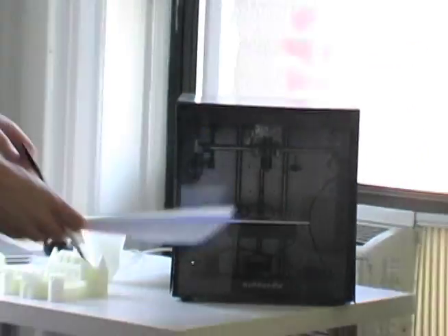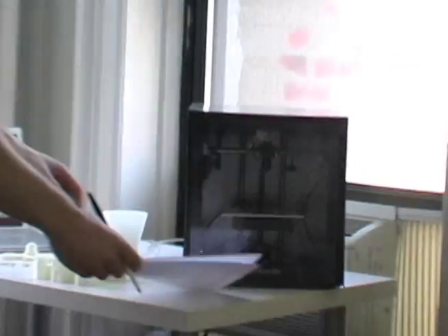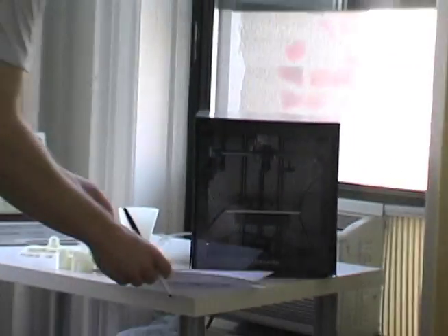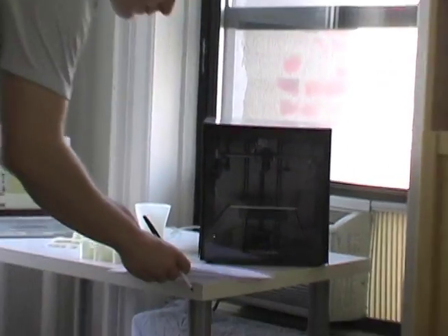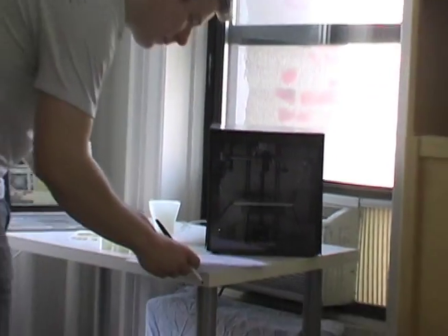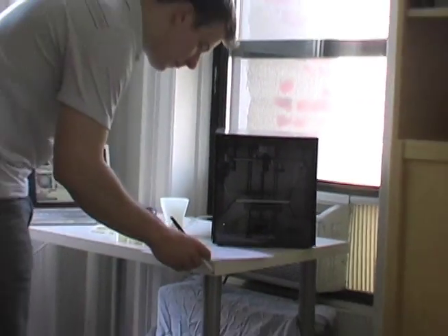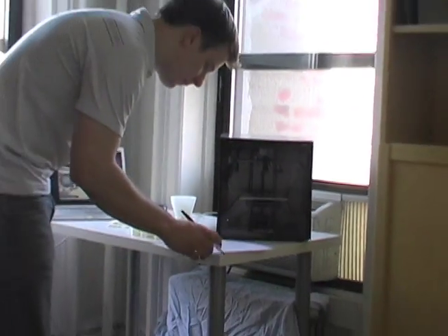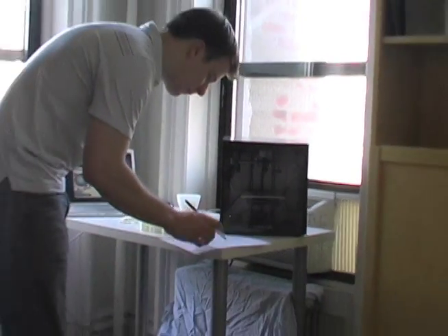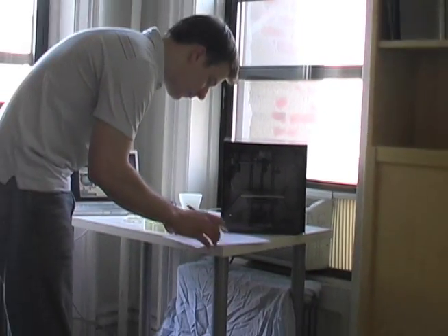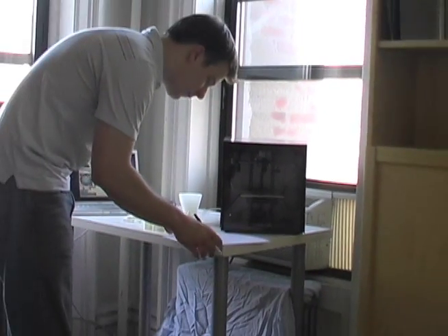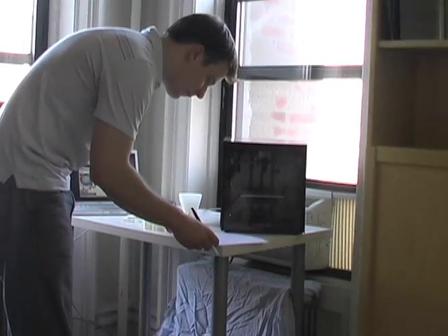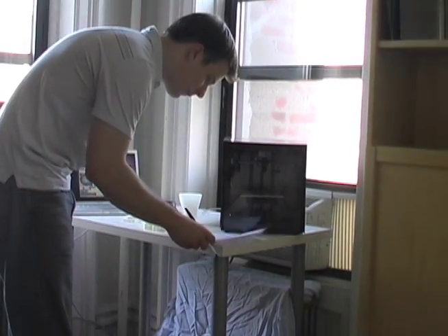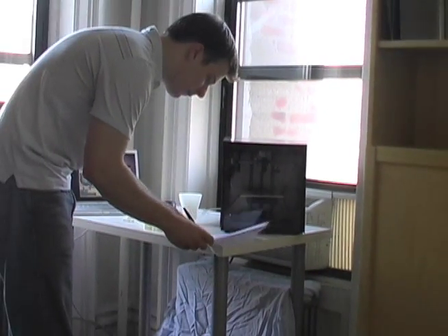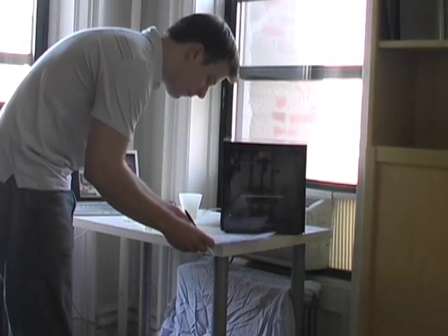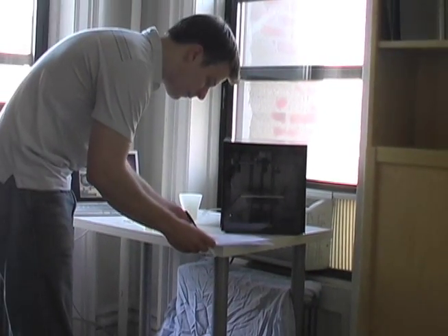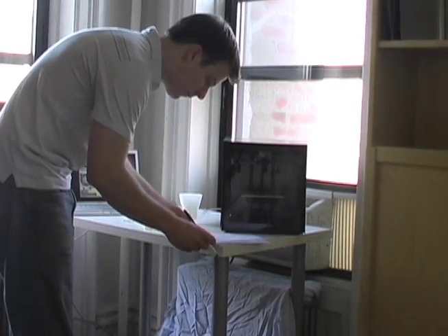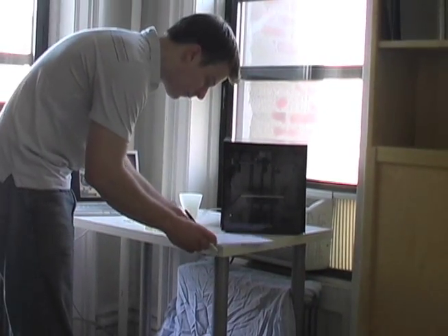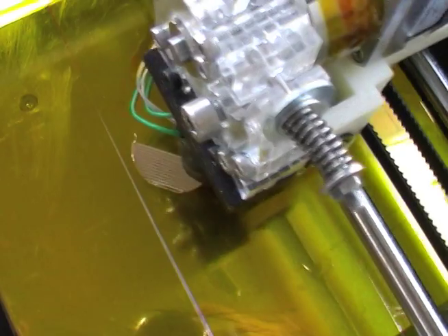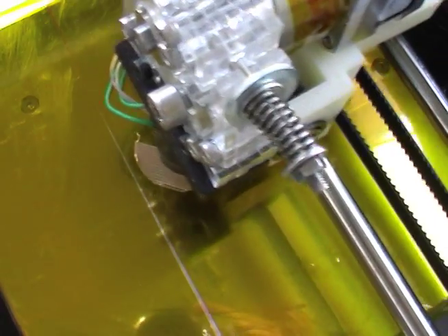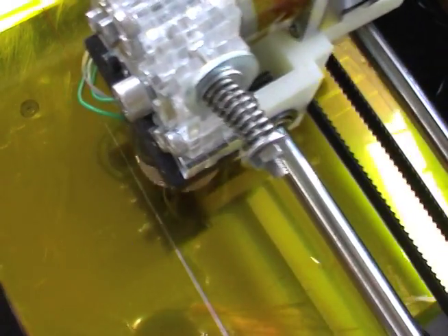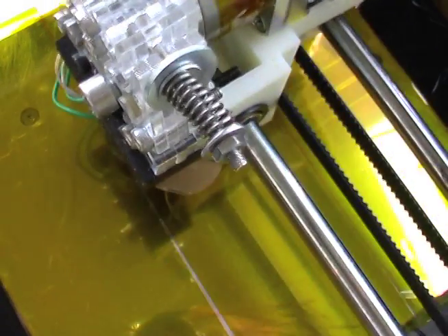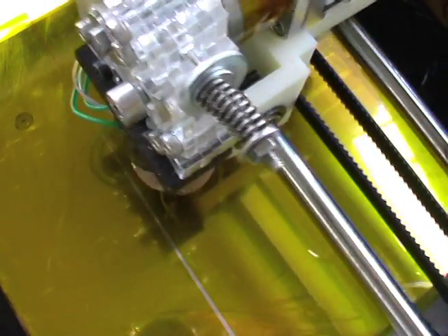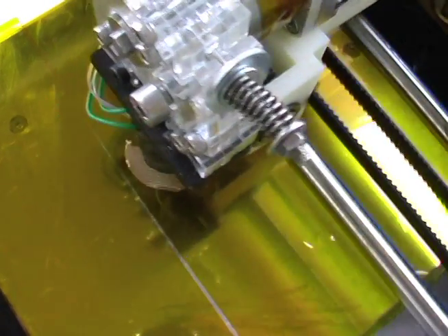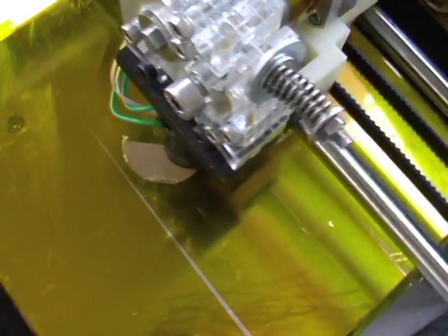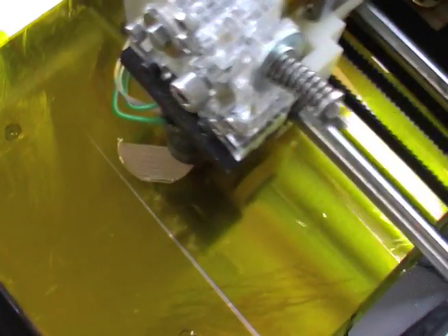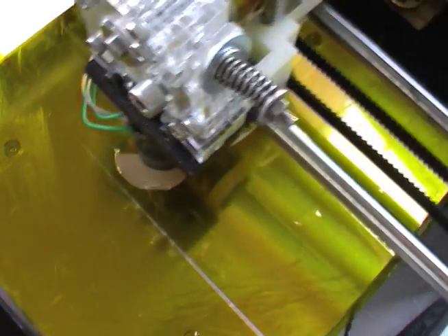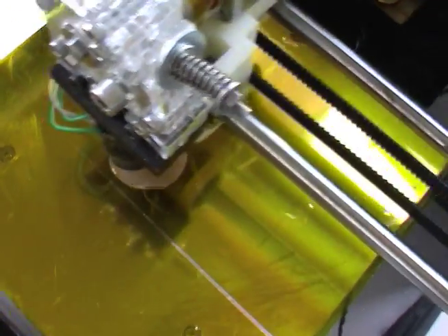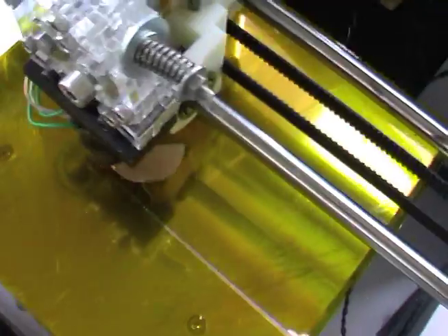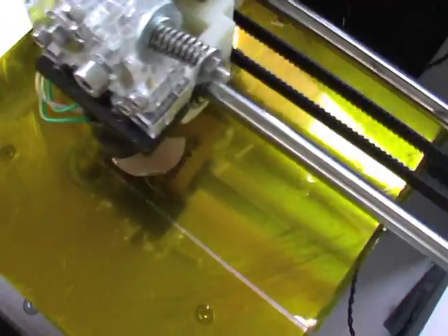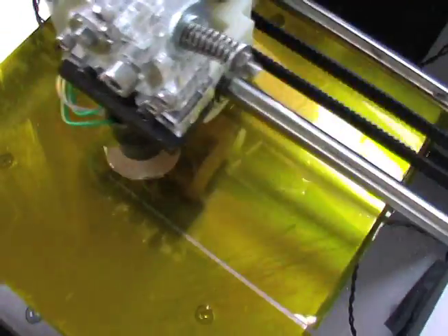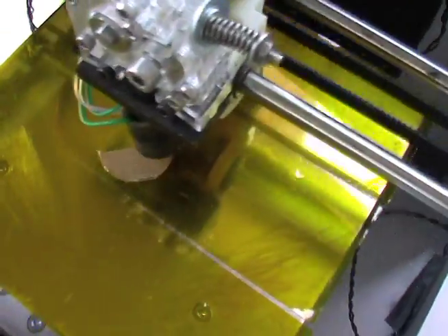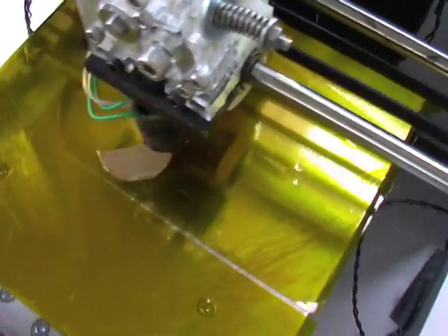Hi, I'm Sam Cervantes, founder of SolidDoodle, bringing you the next generation of 3D printers.